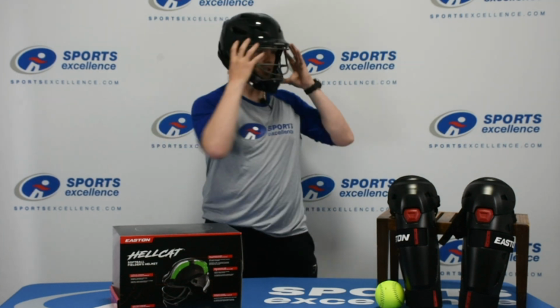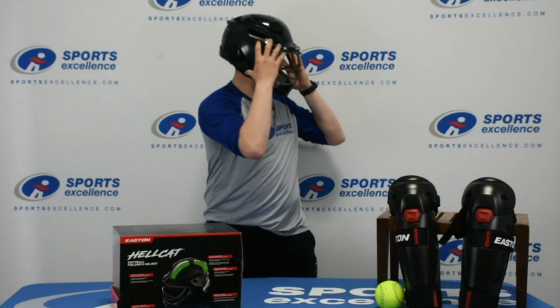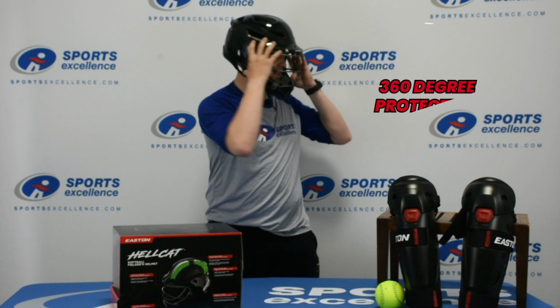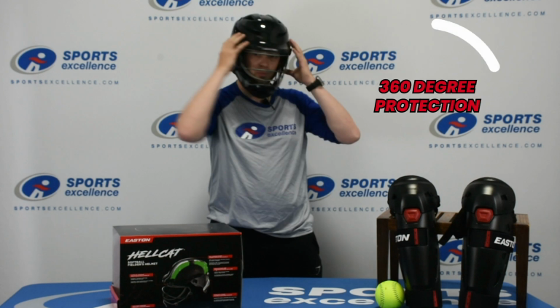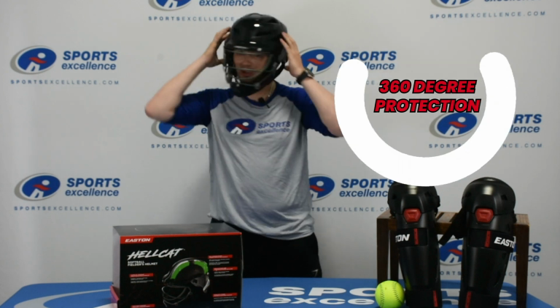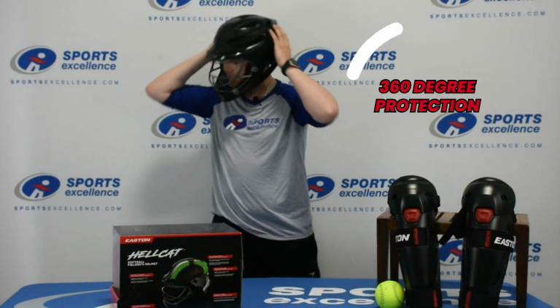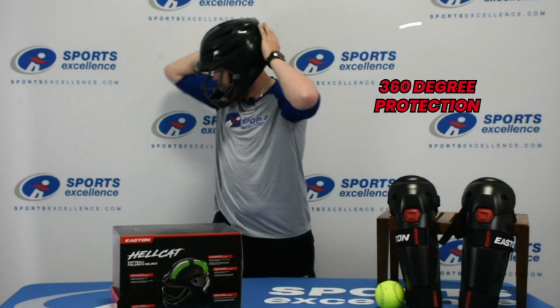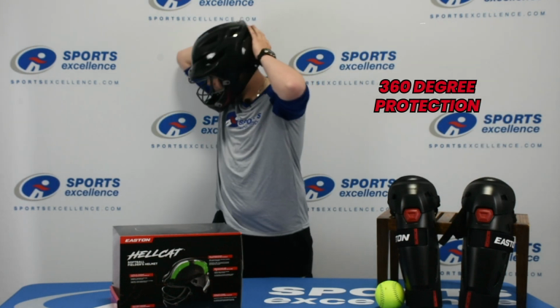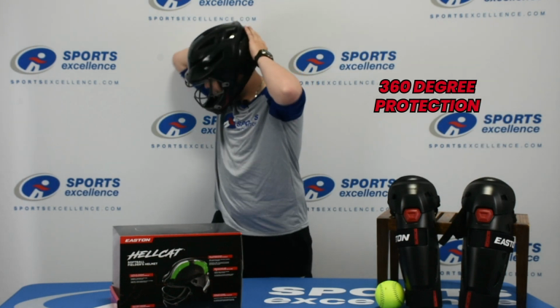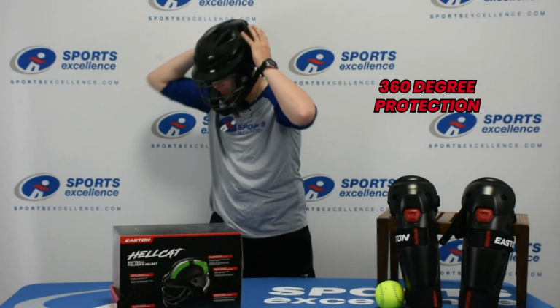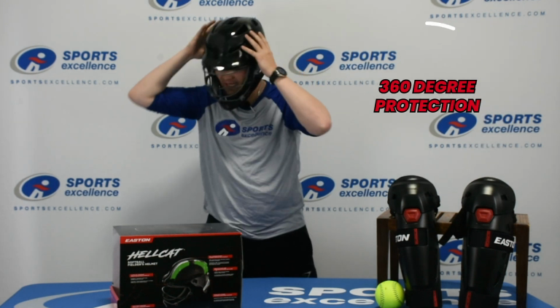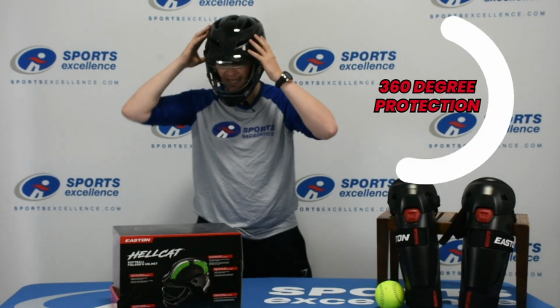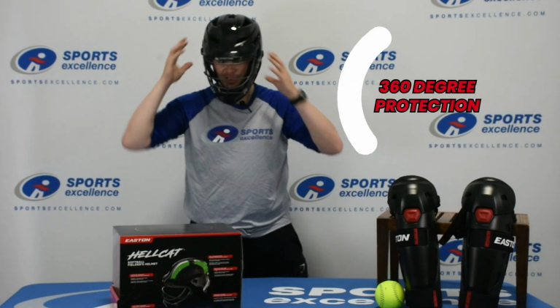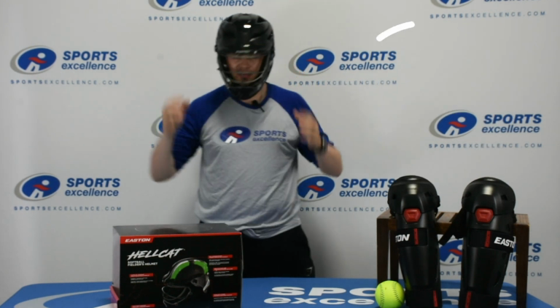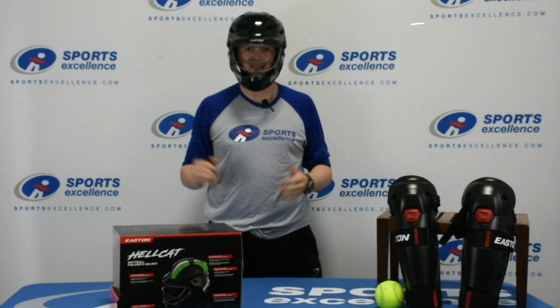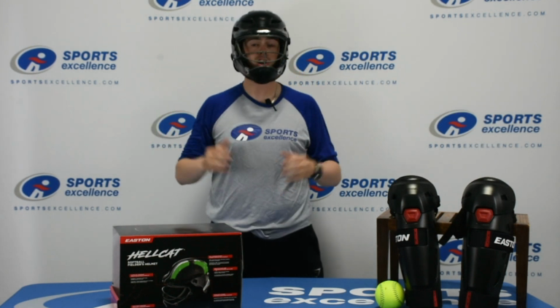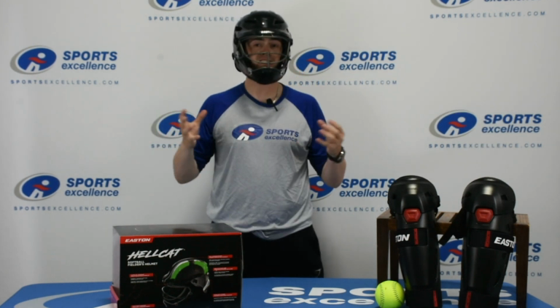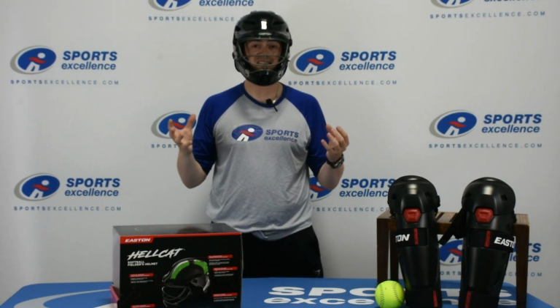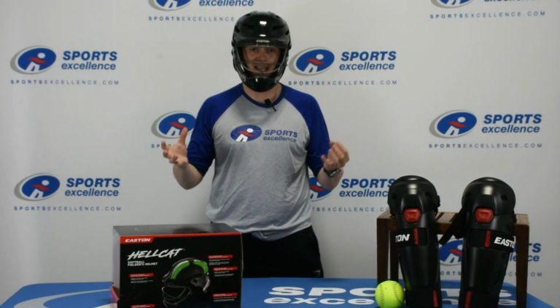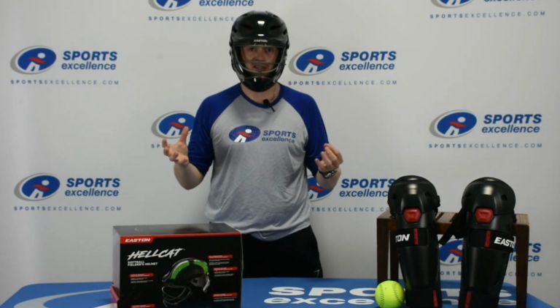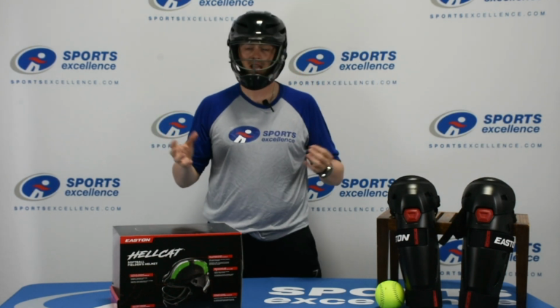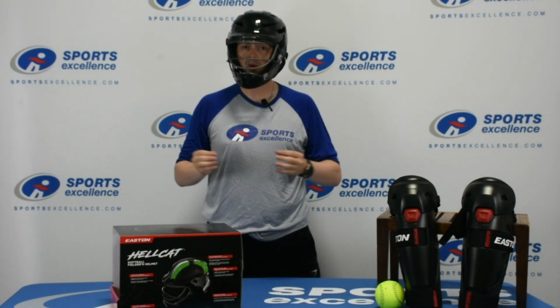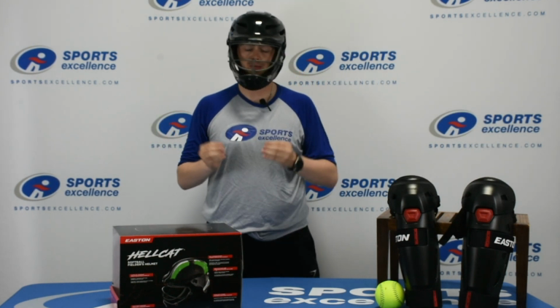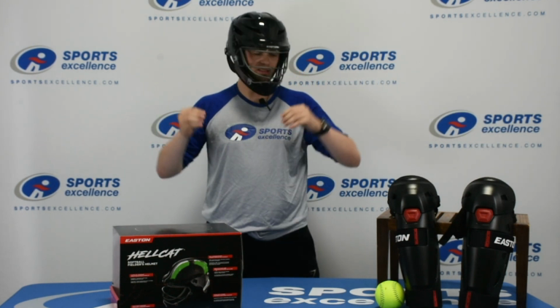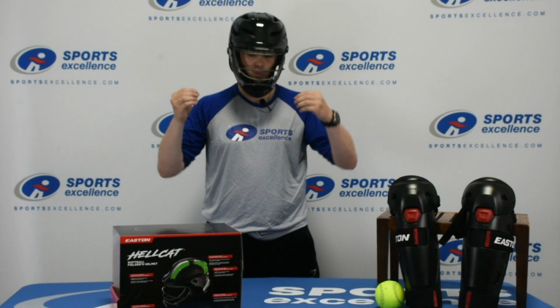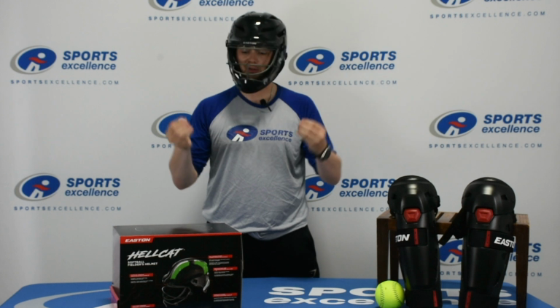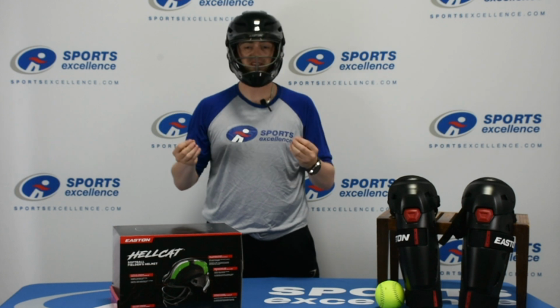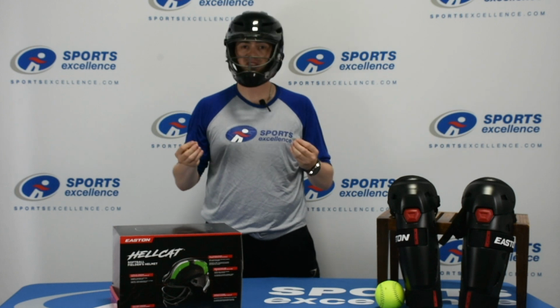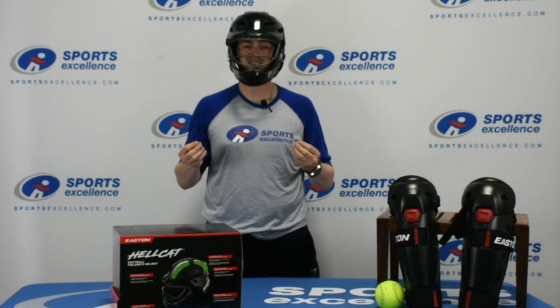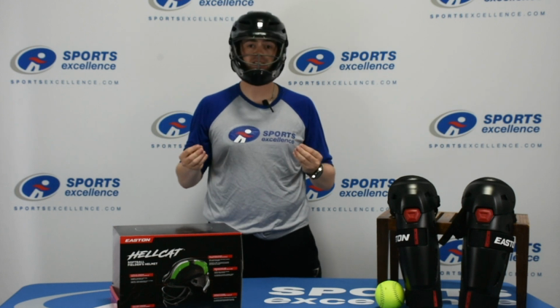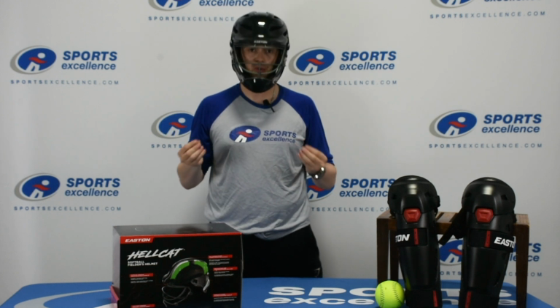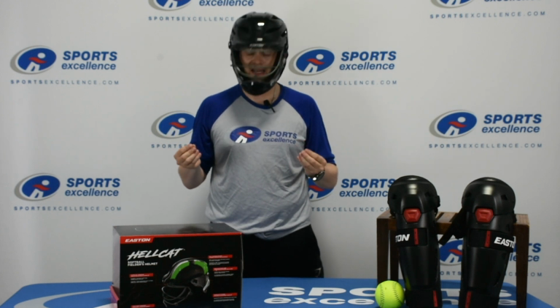360 degree protection on this helmet and it actually meets Noxay standards, which is one of the first helmets of its kind to do that.